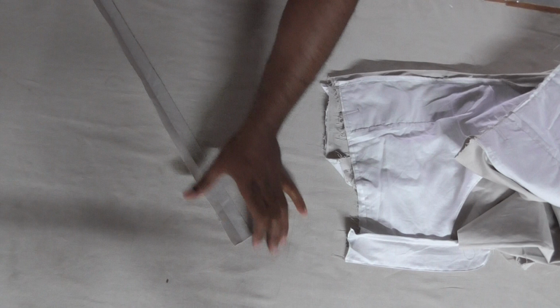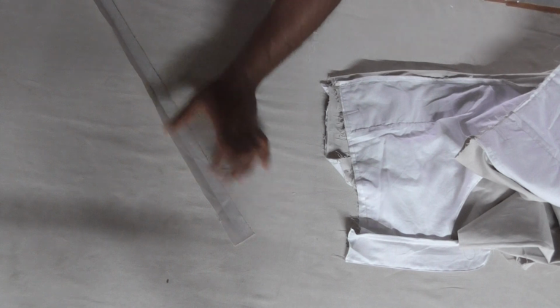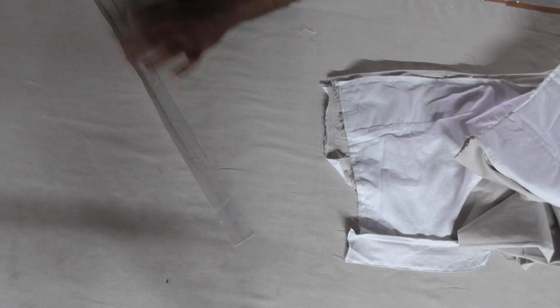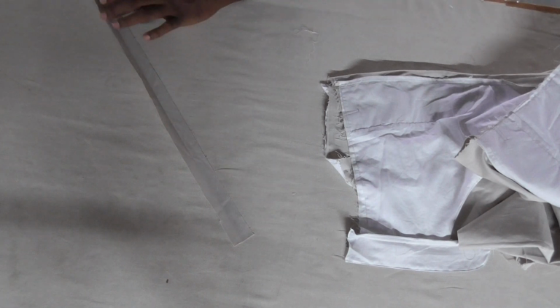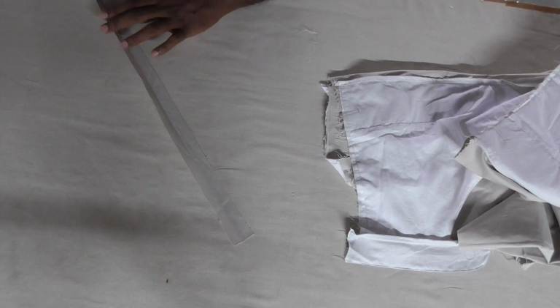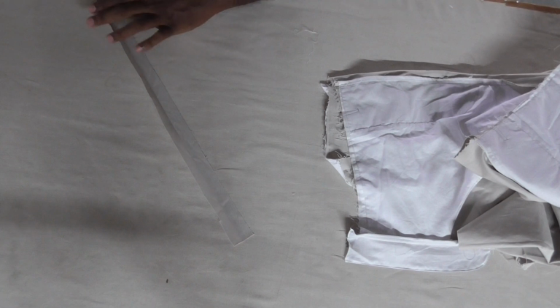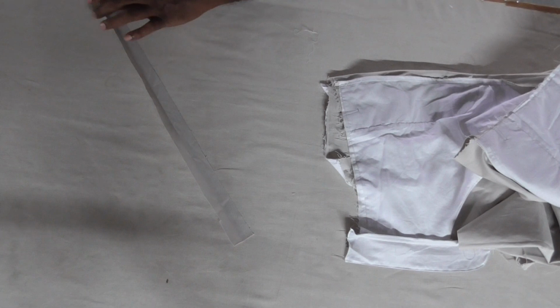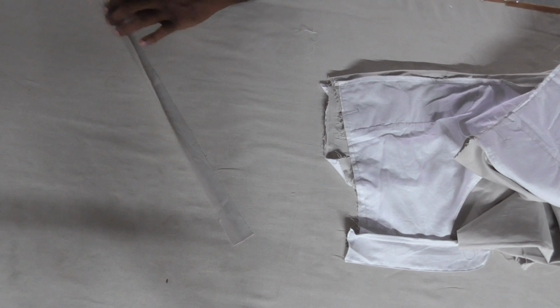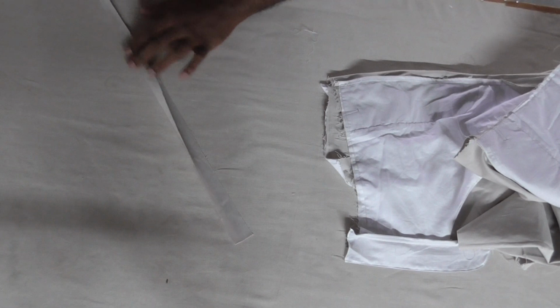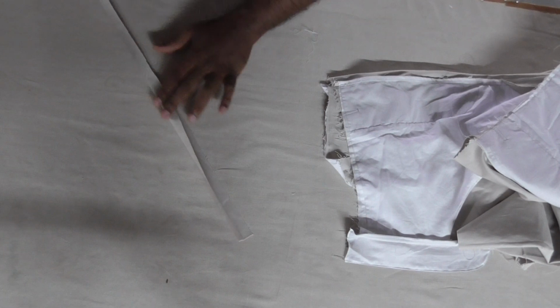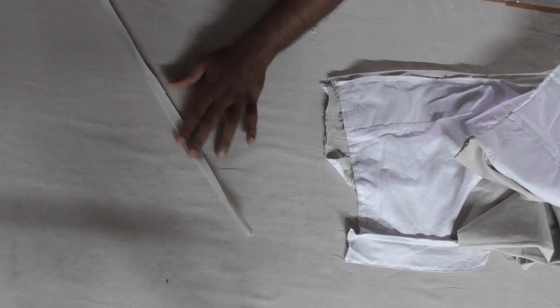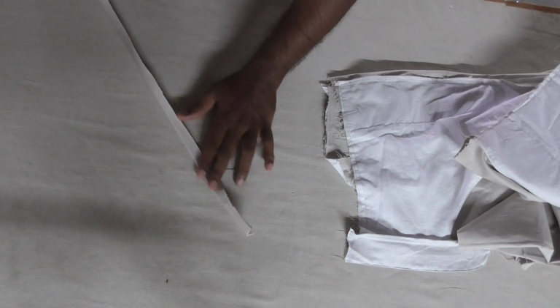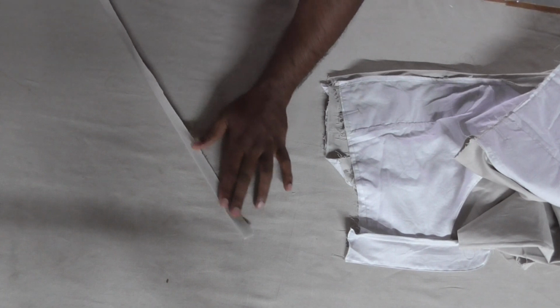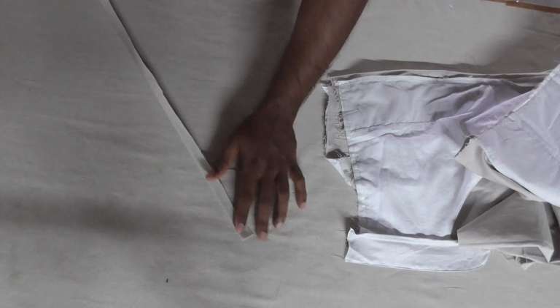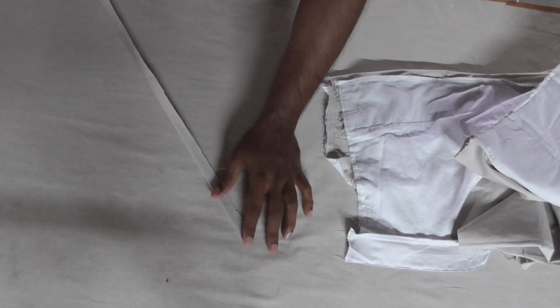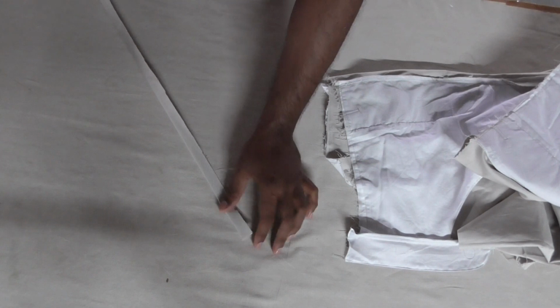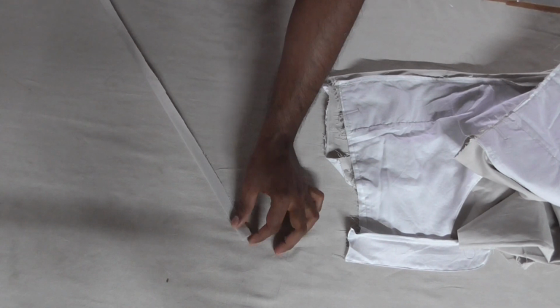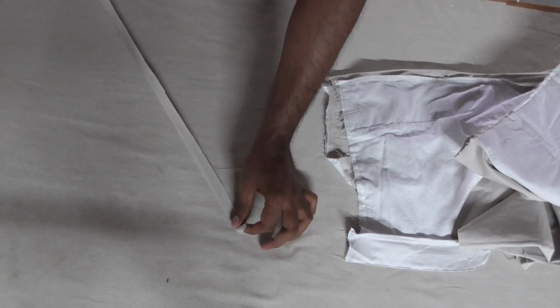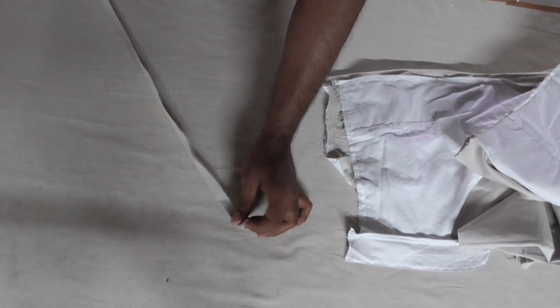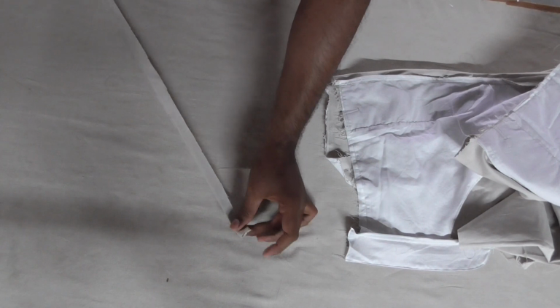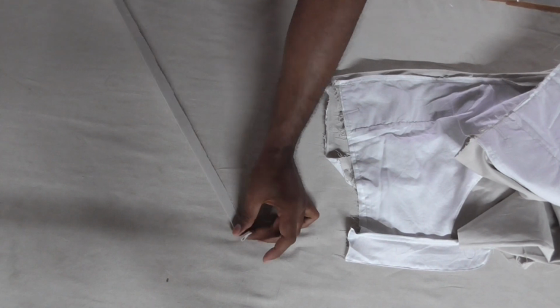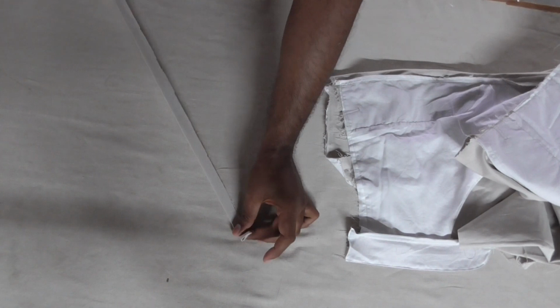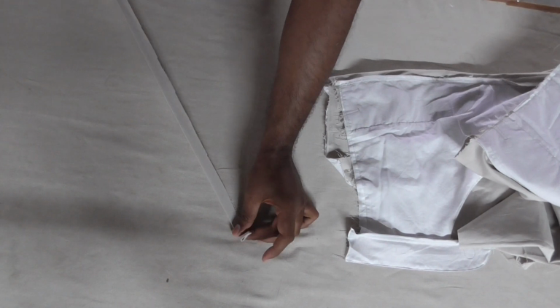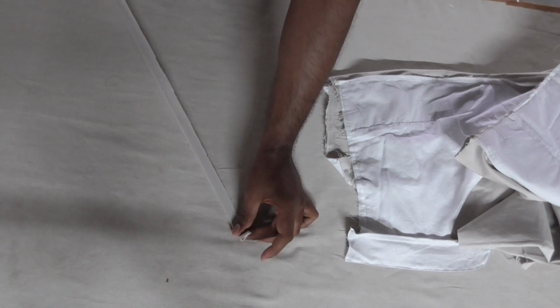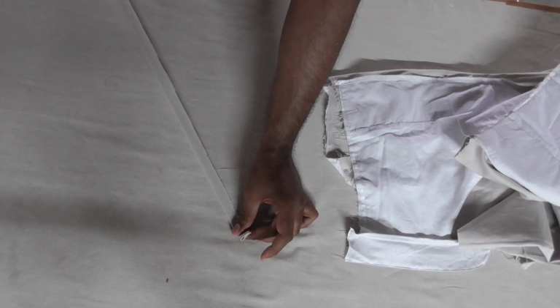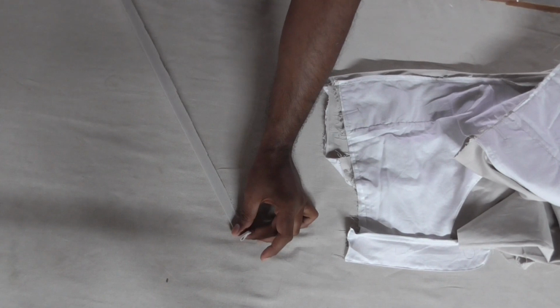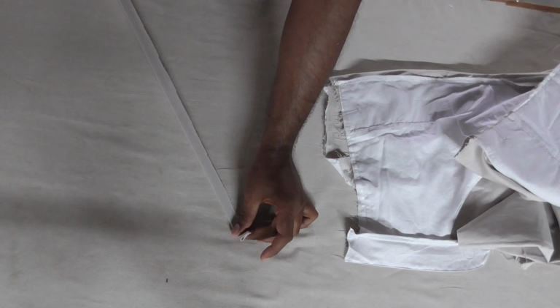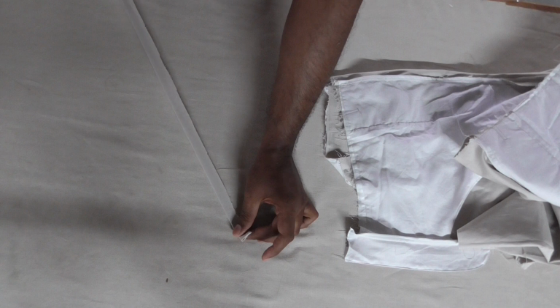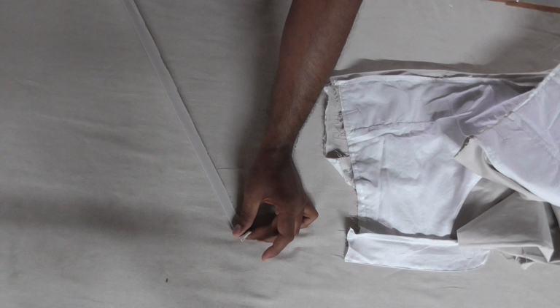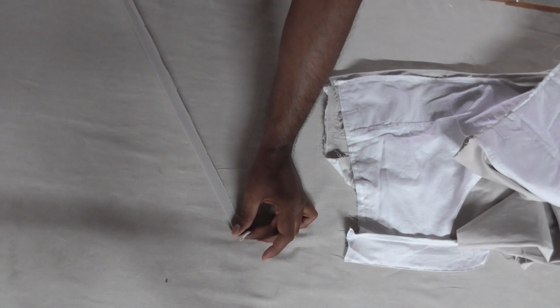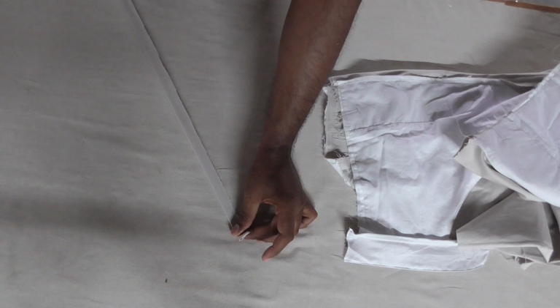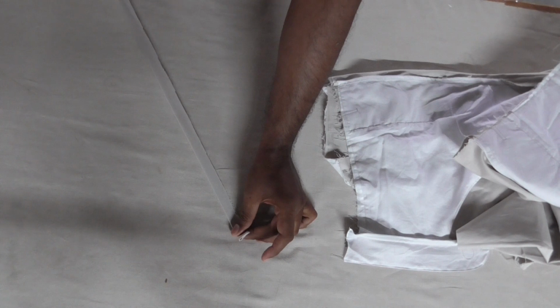Before stitching, you can fold by pressing with the iron, and after that you can stitch.